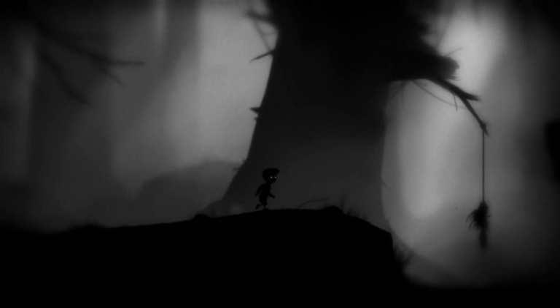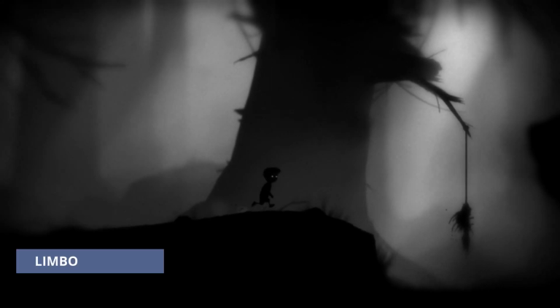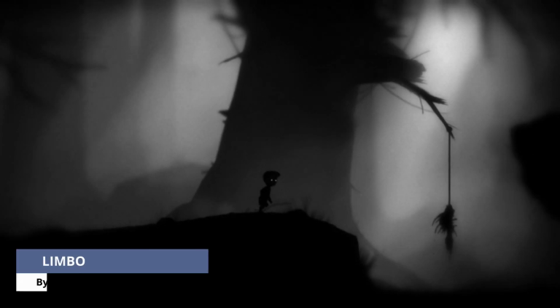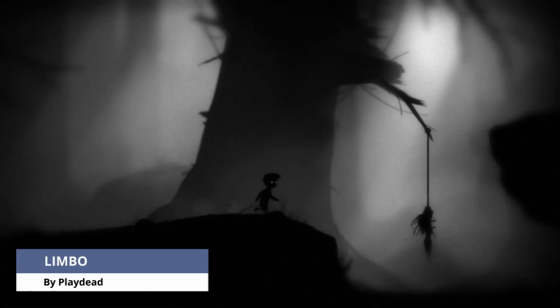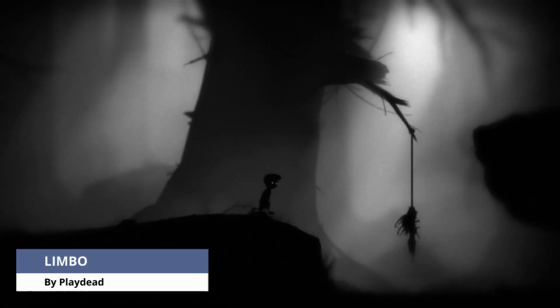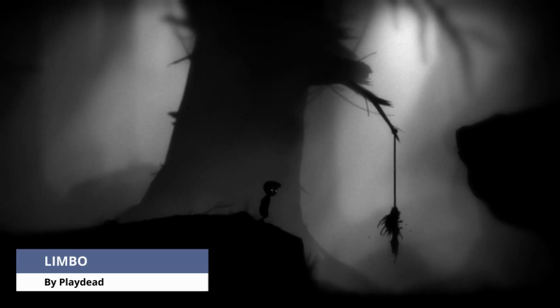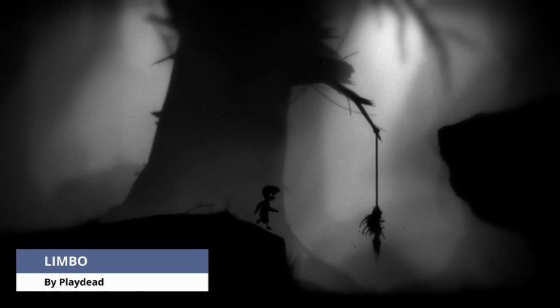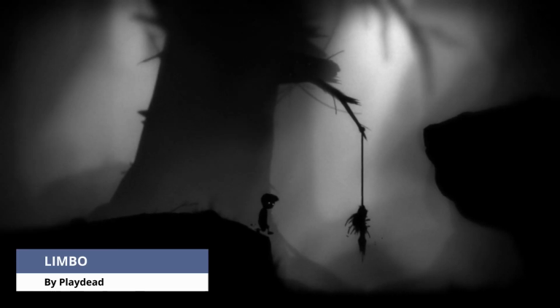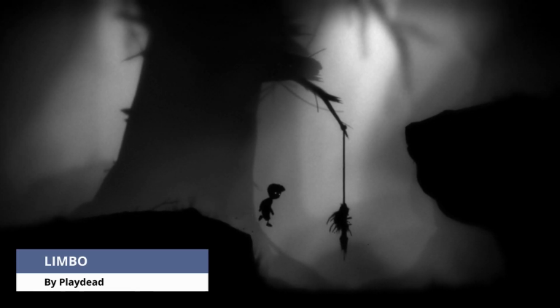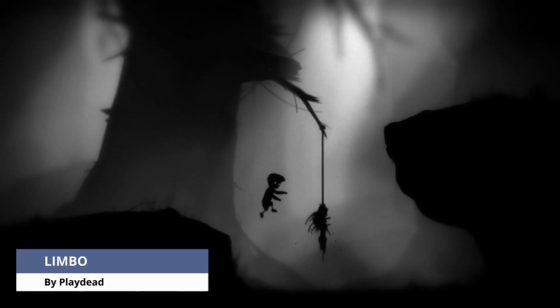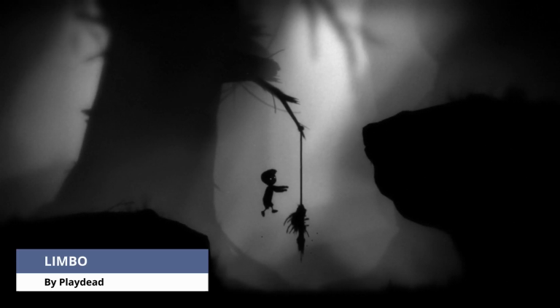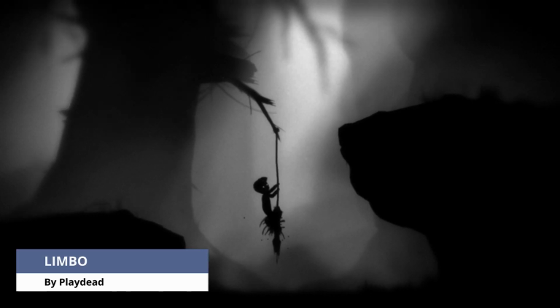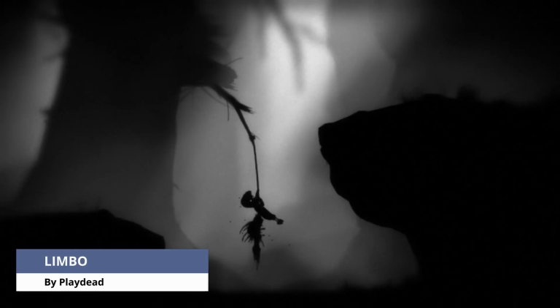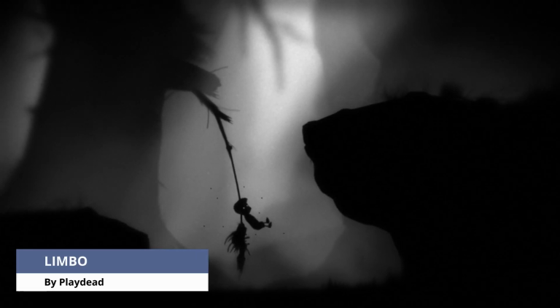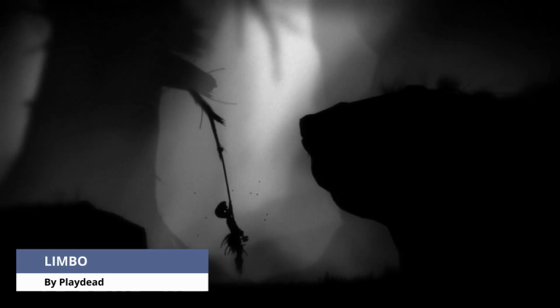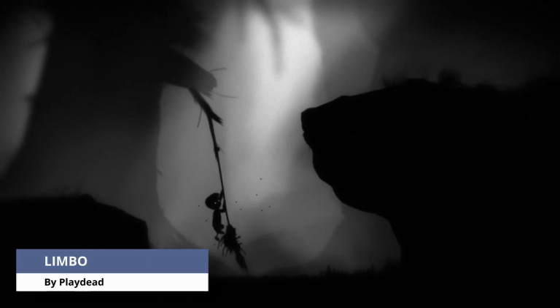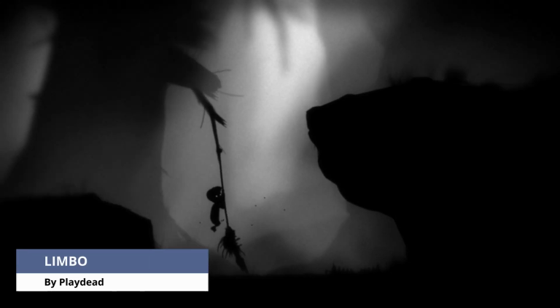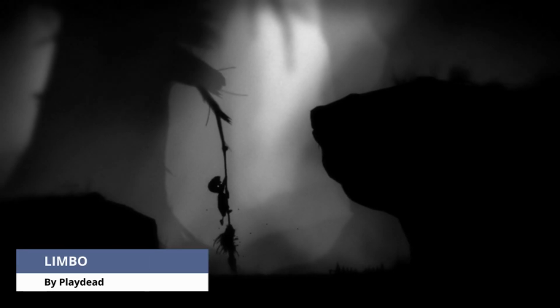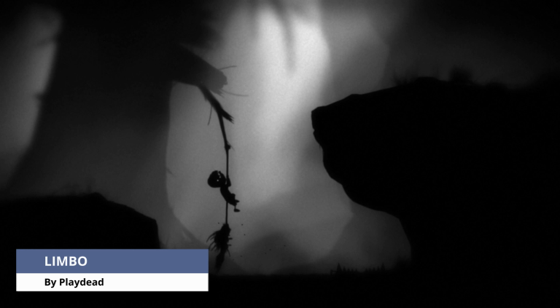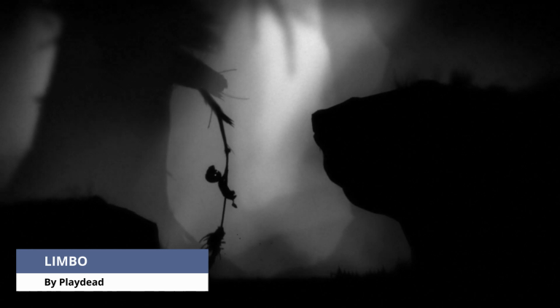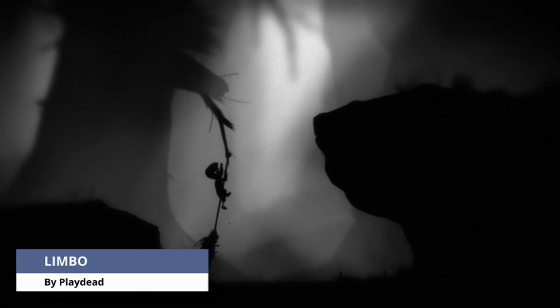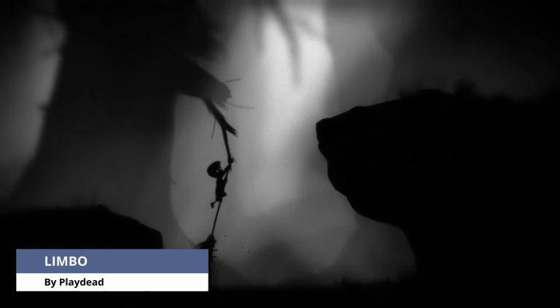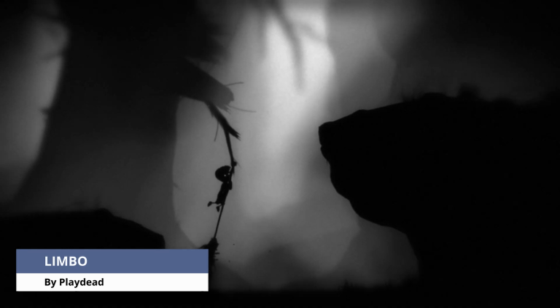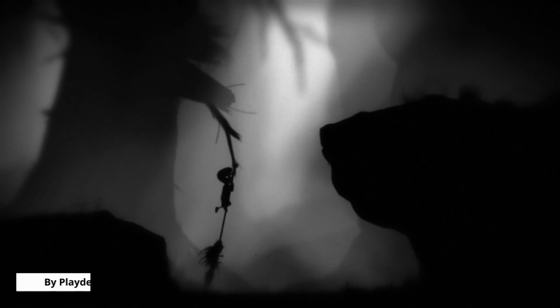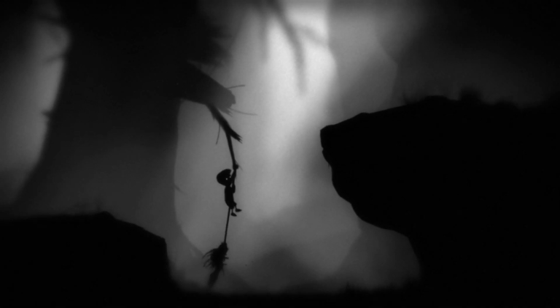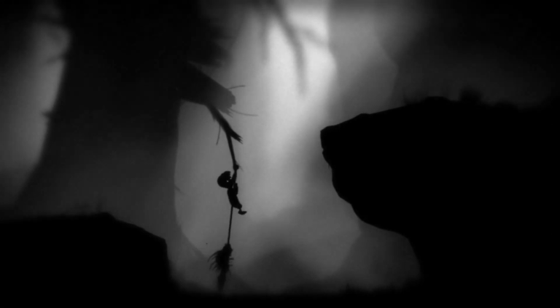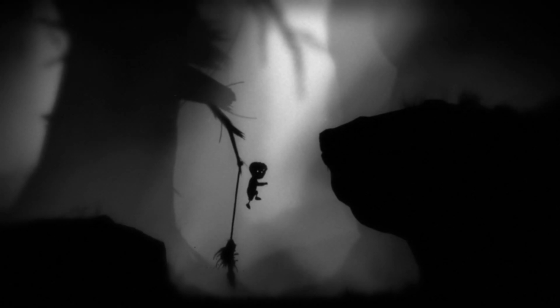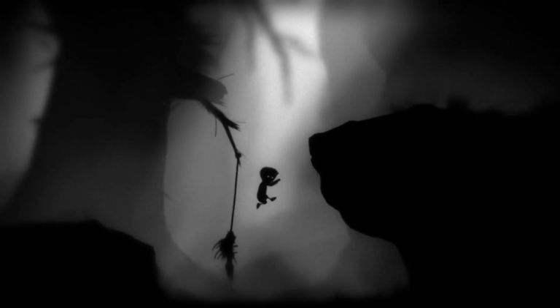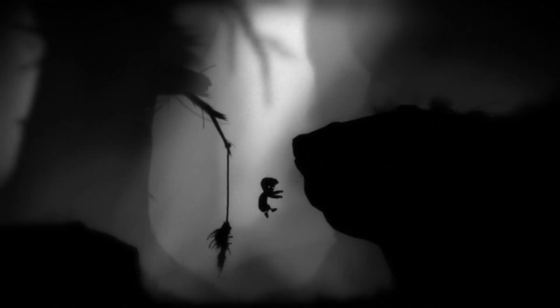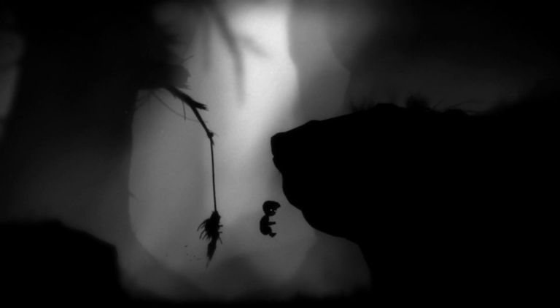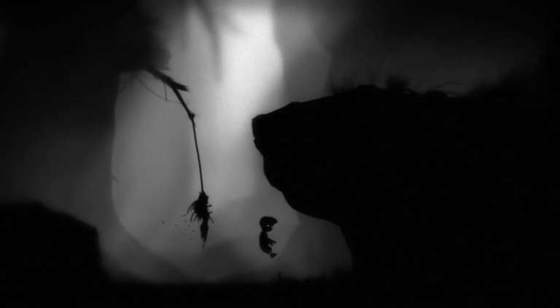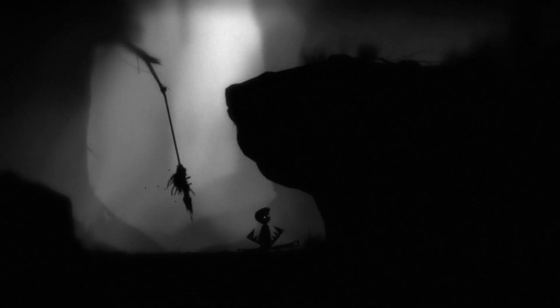Limbo's performance was flawless. I had no issues playing the game. This is a game that you can count on working well.